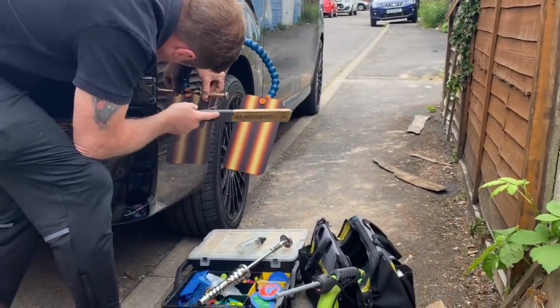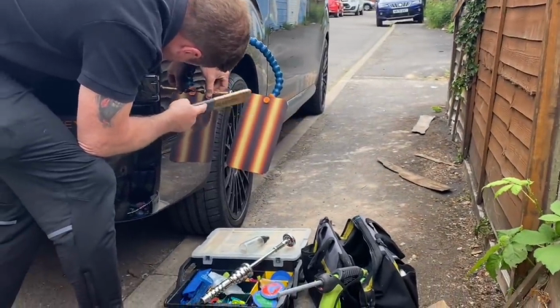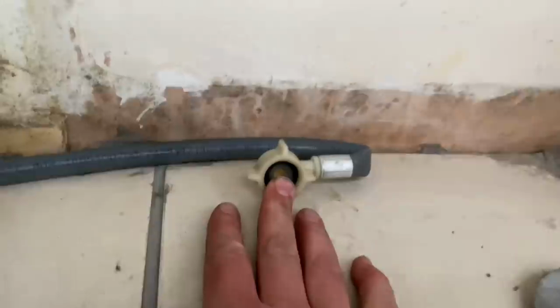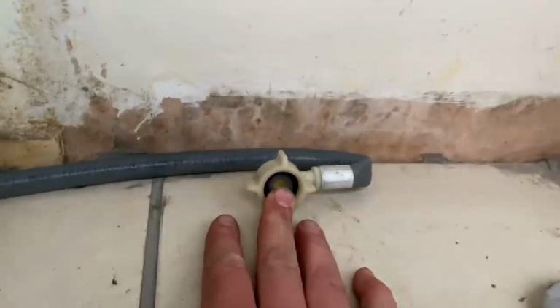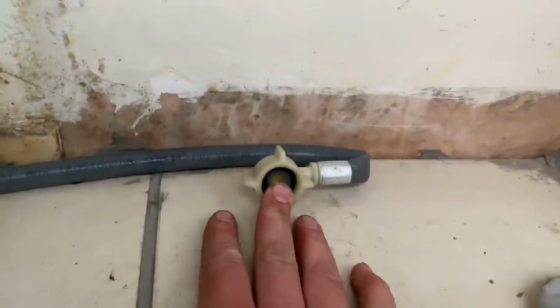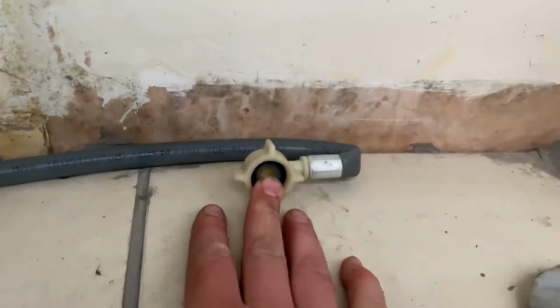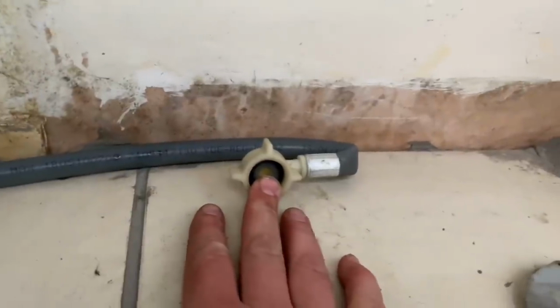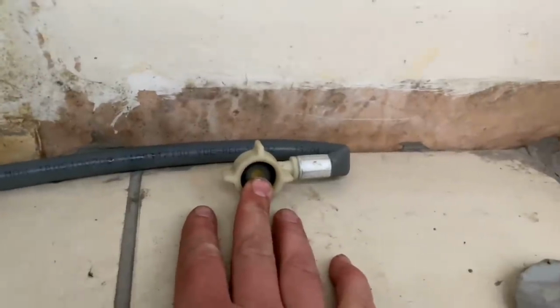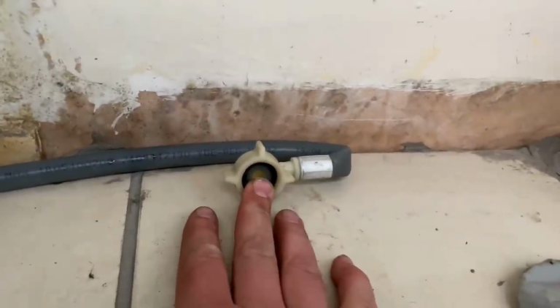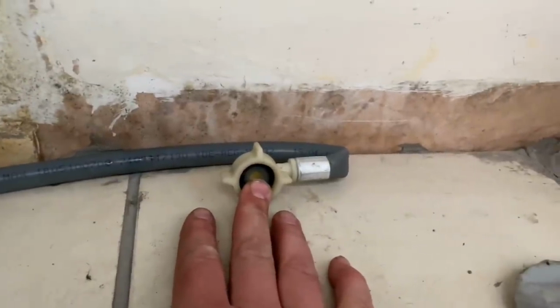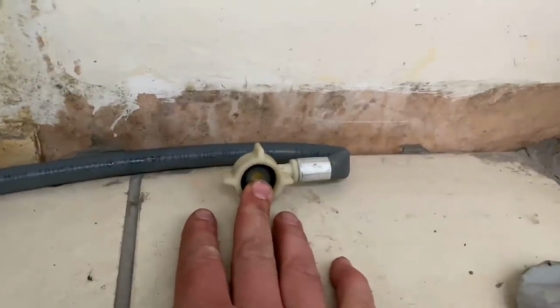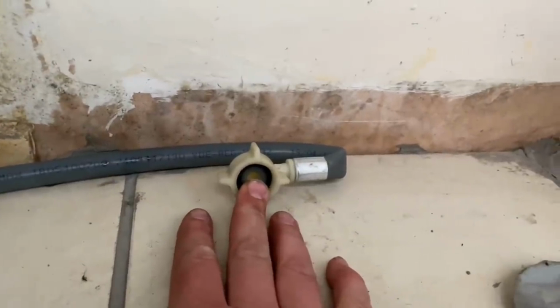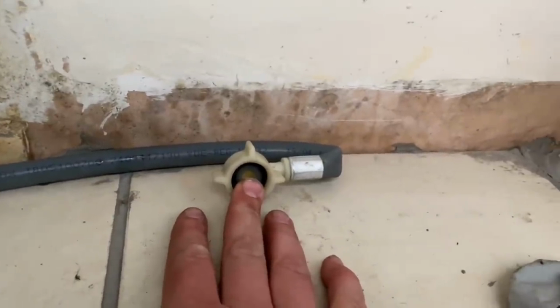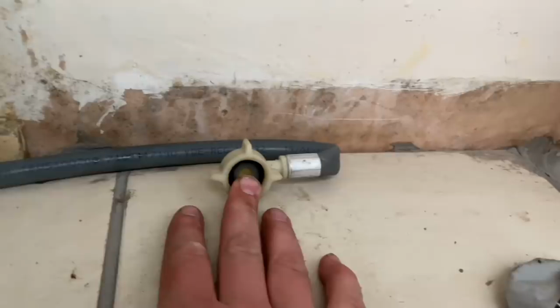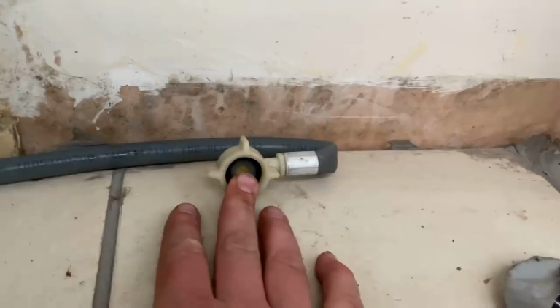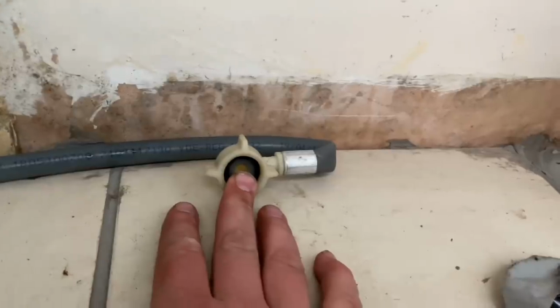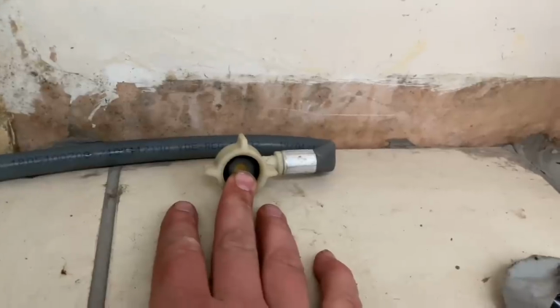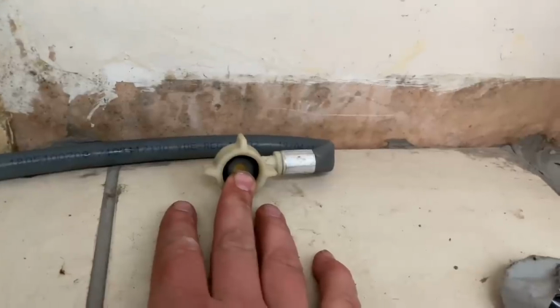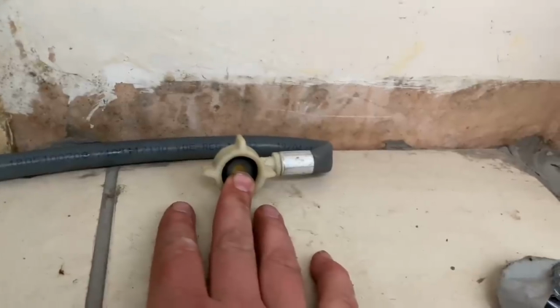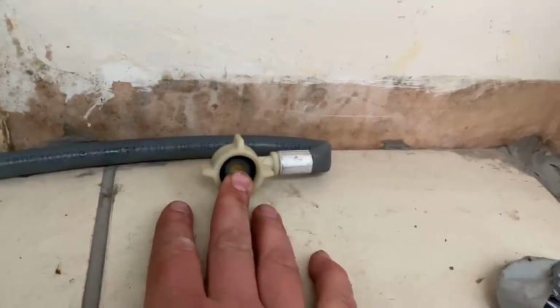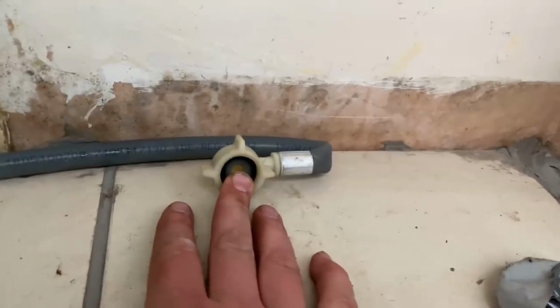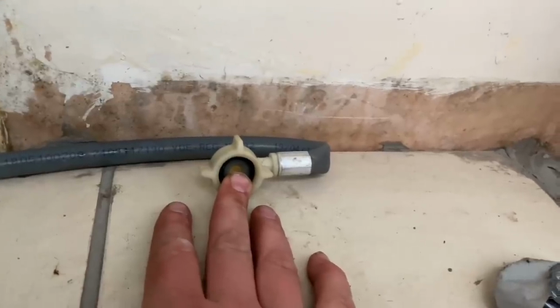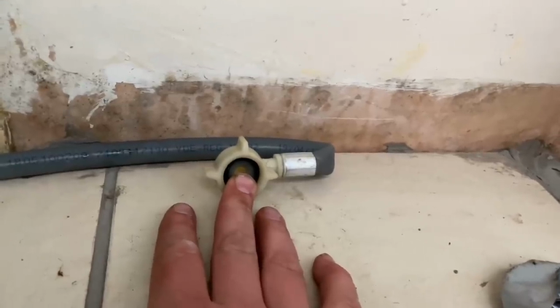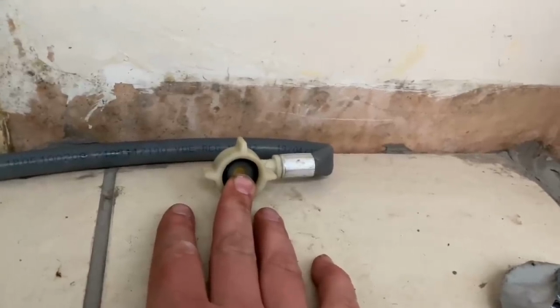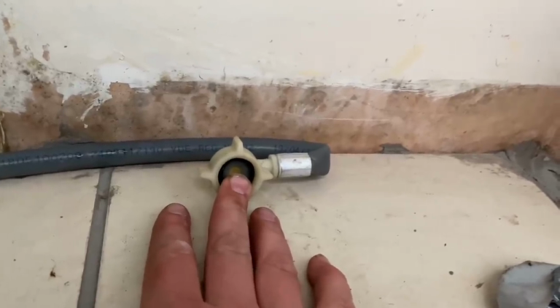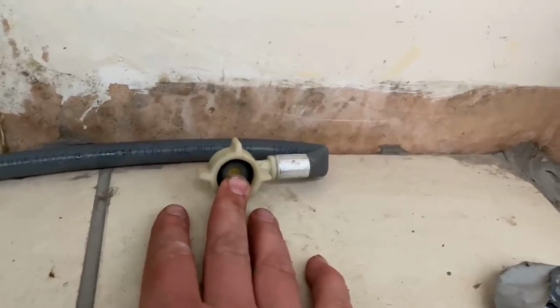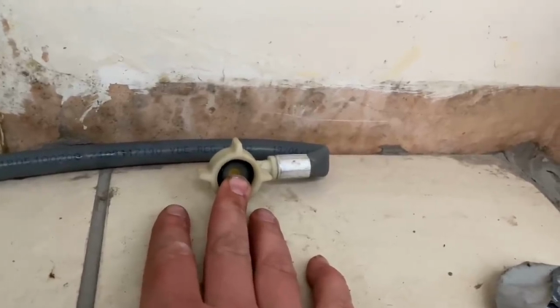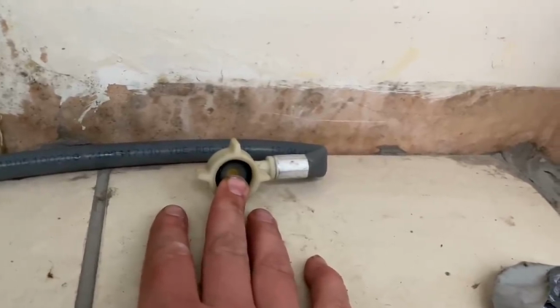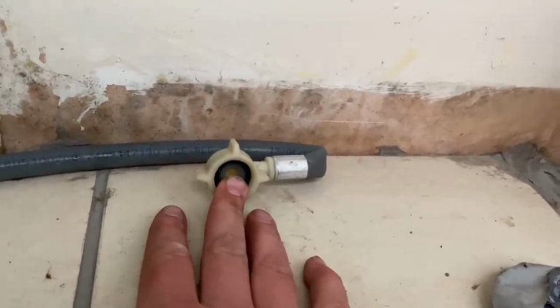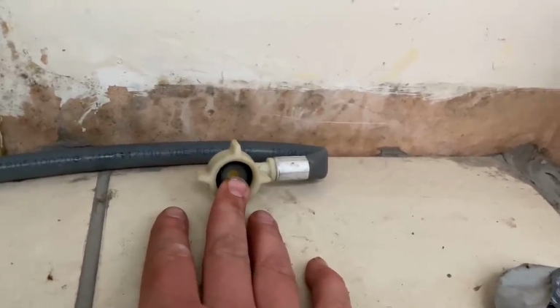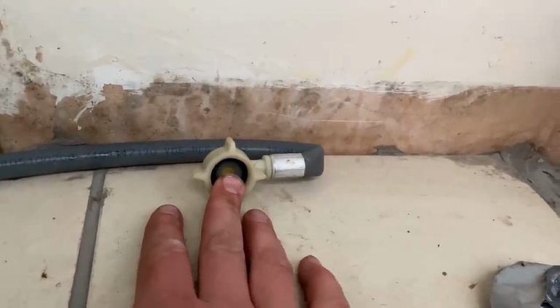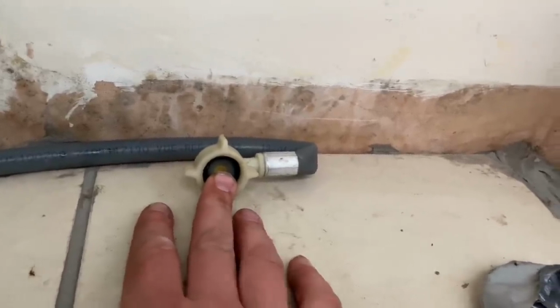The customer was complaining that since the dishwasher had gone back in, there was no water coming out.